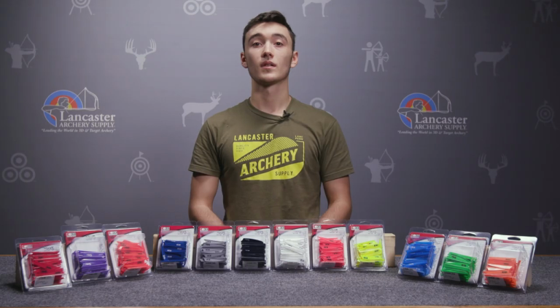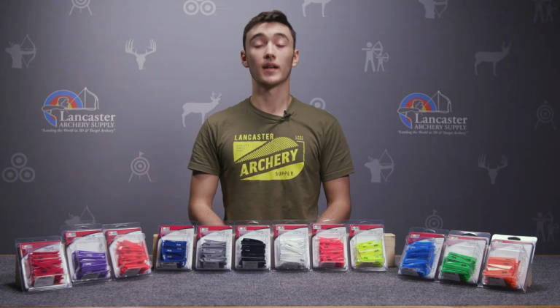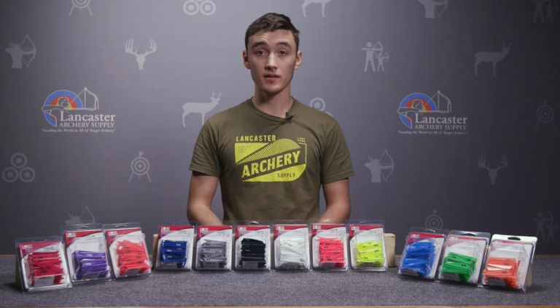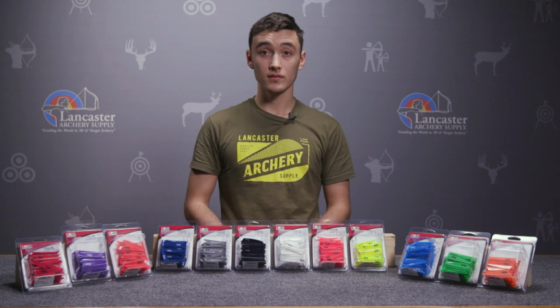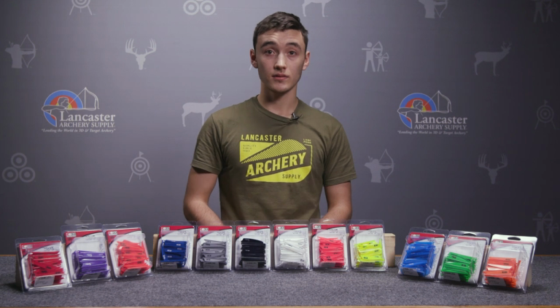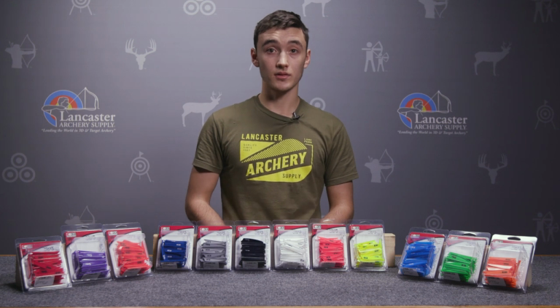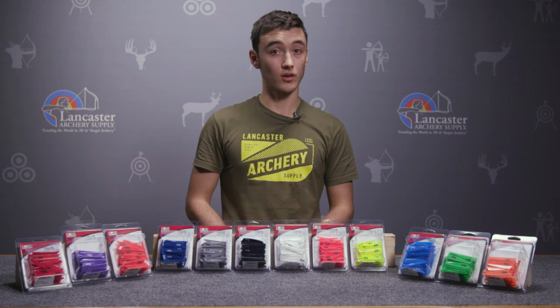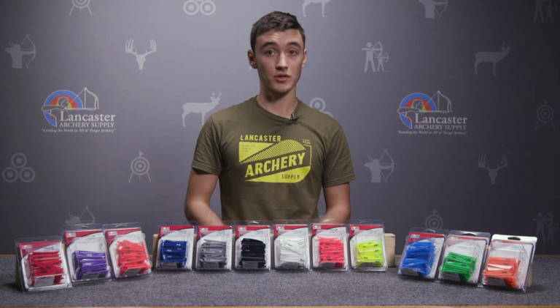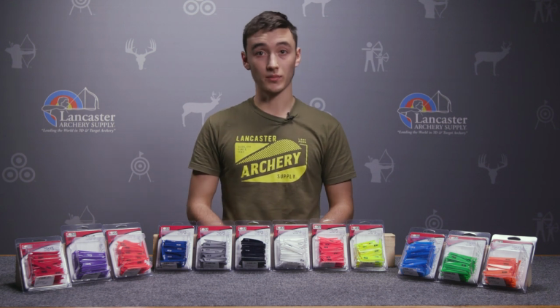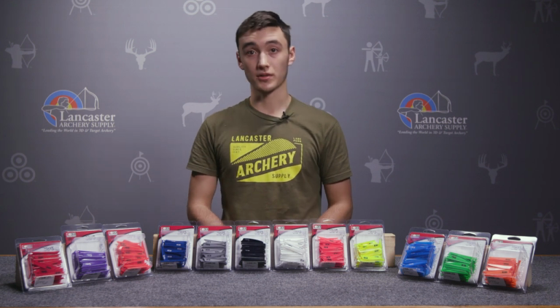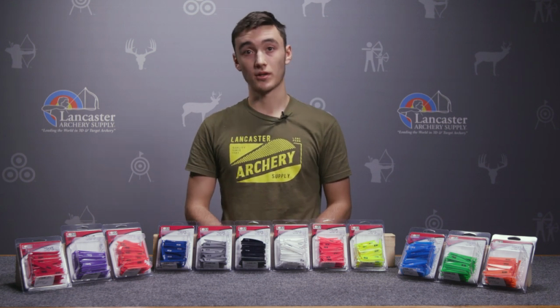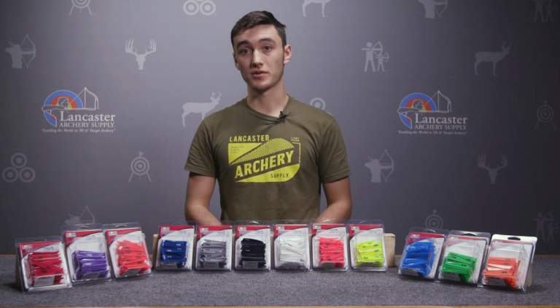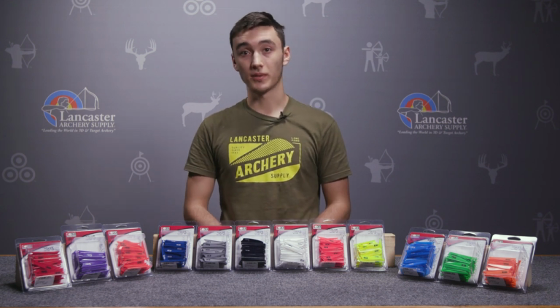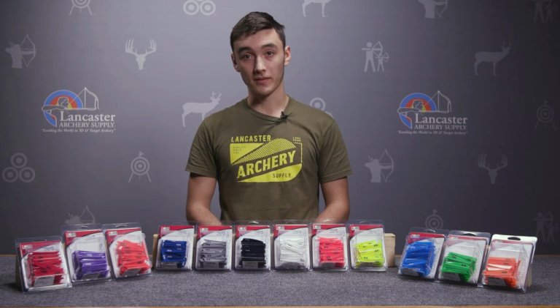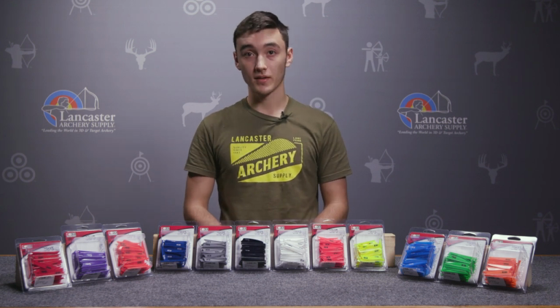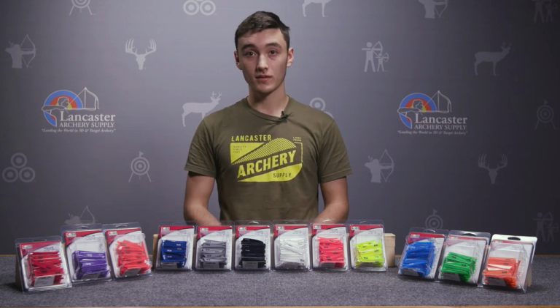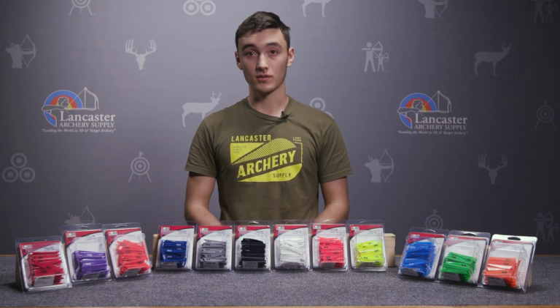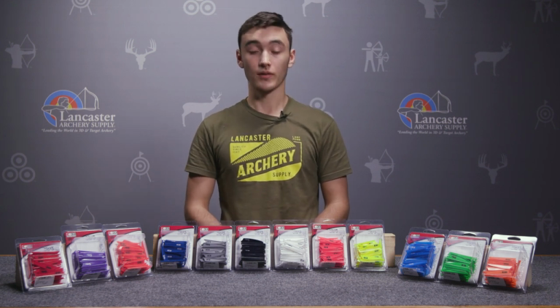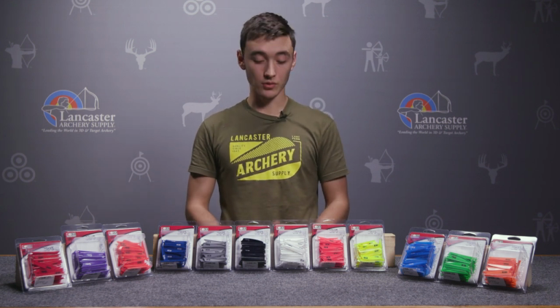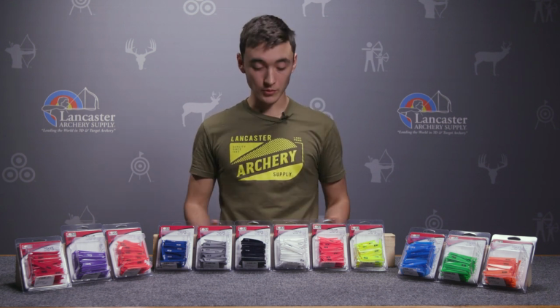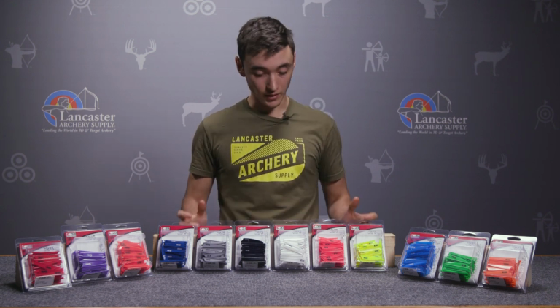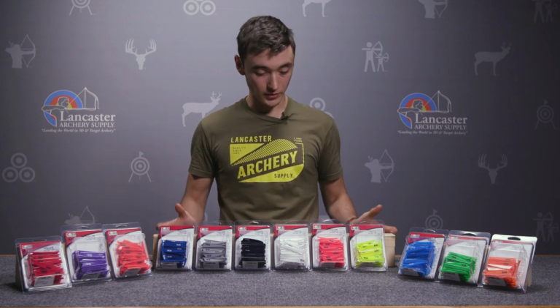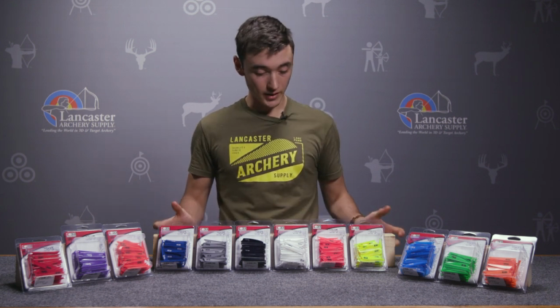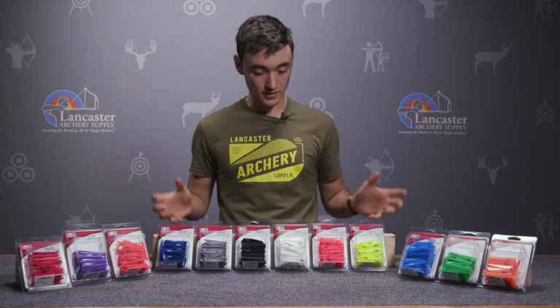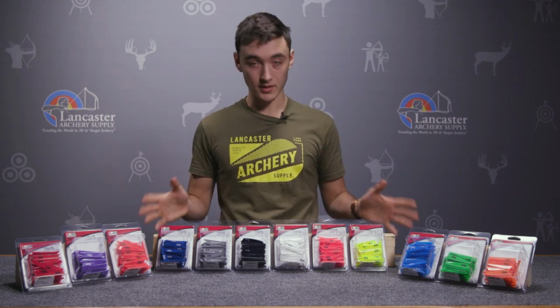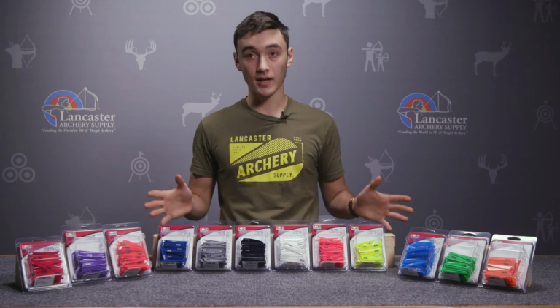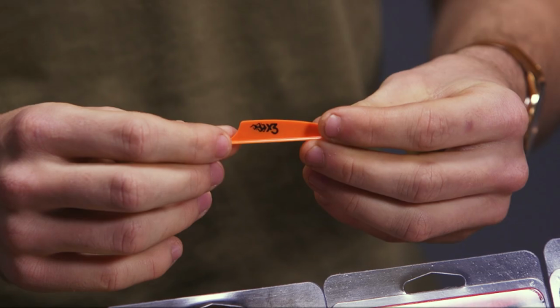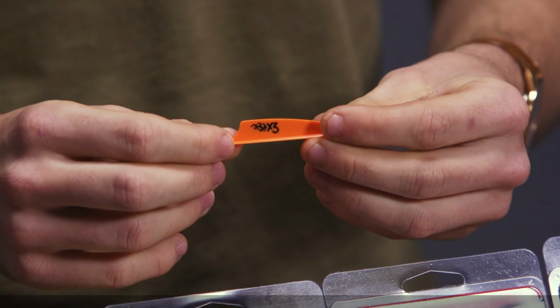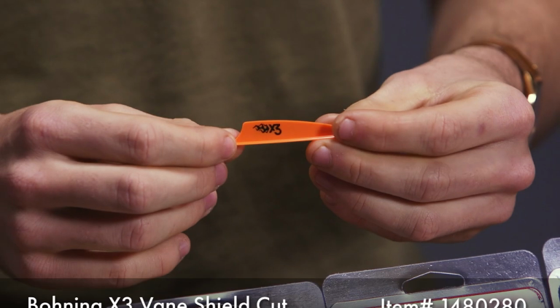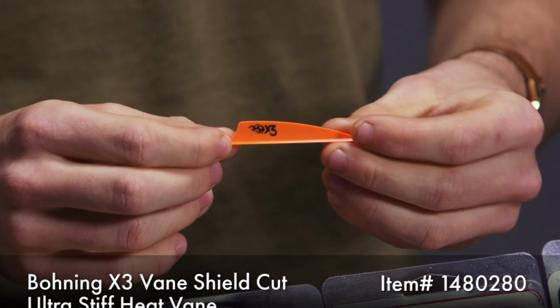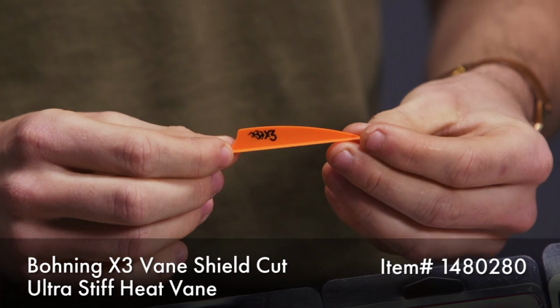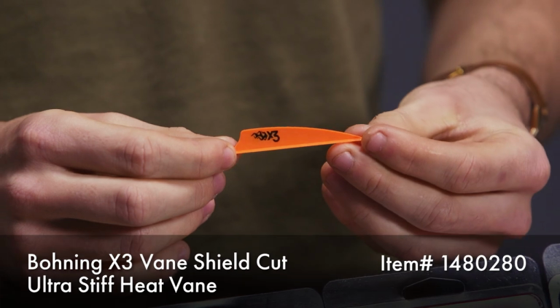Hey guys, this is Archer from Lancaster Archery Supply. I've got a cool new product for you today — it's the X3 vane from Bohning.